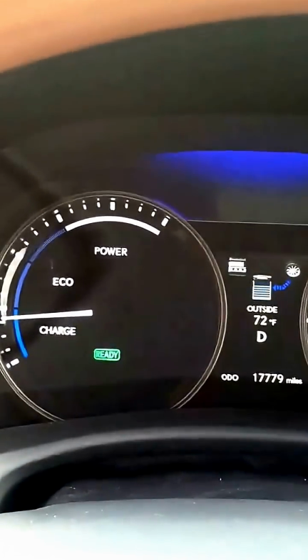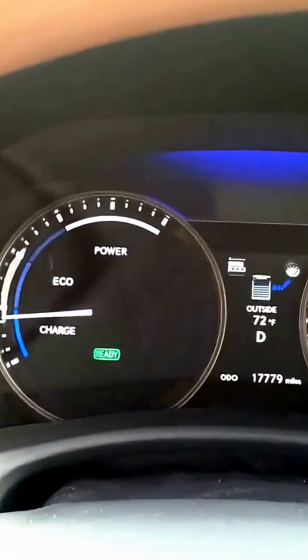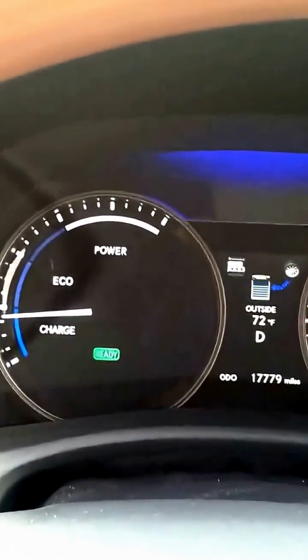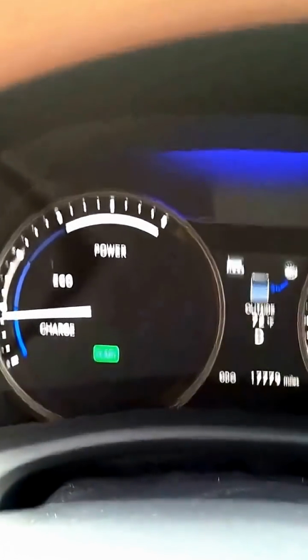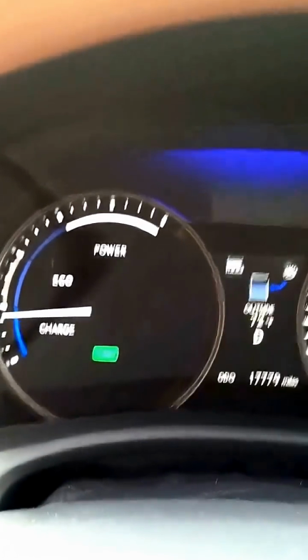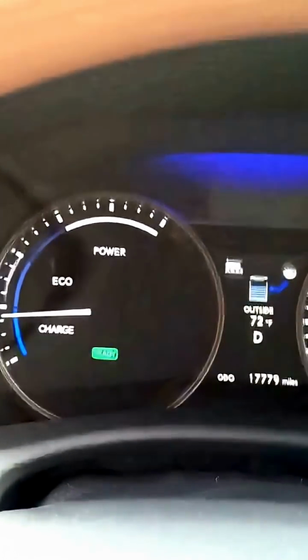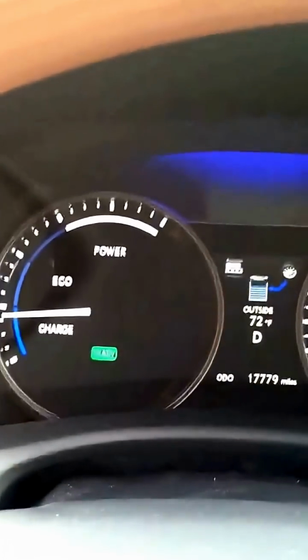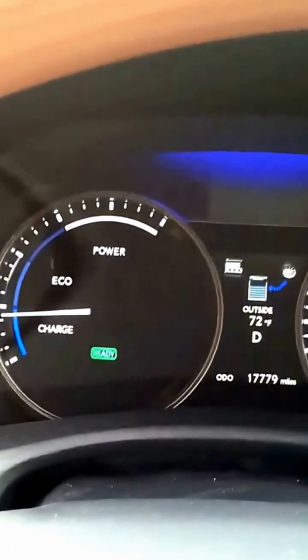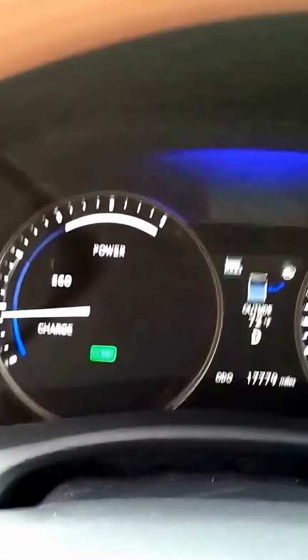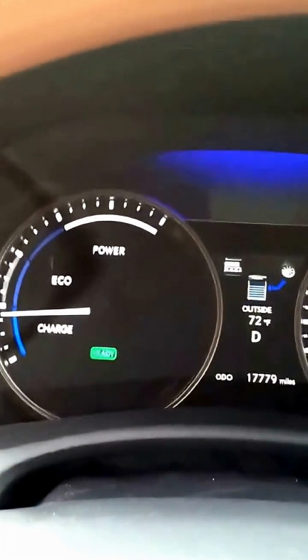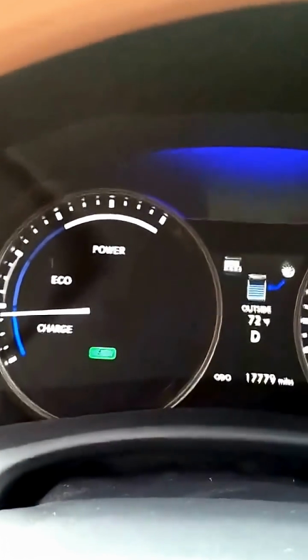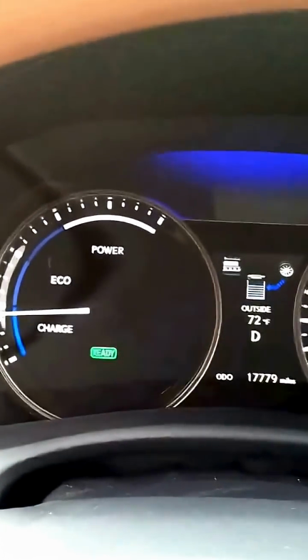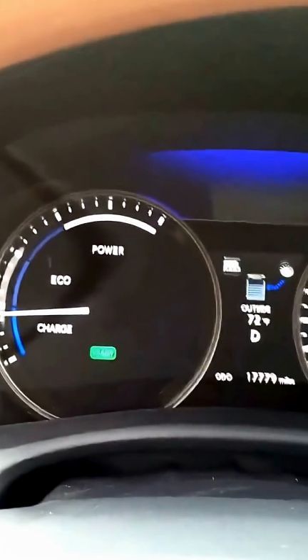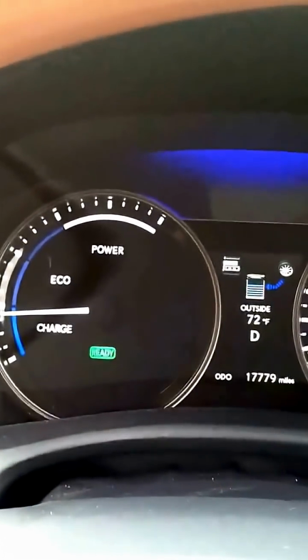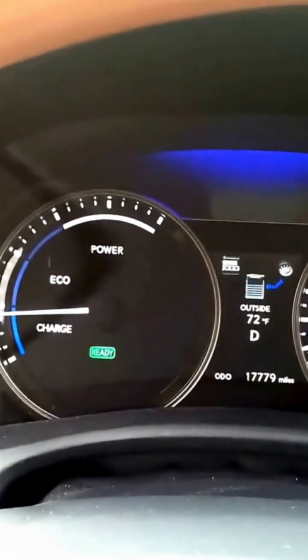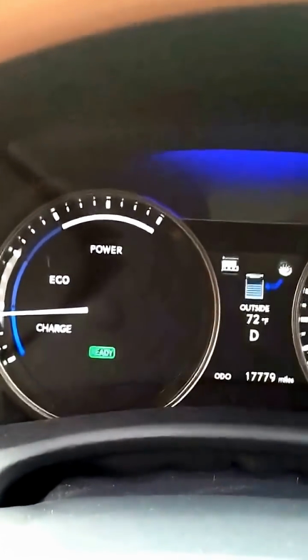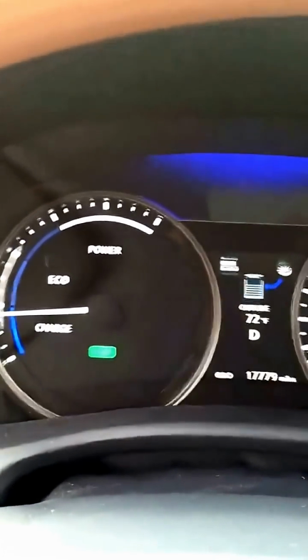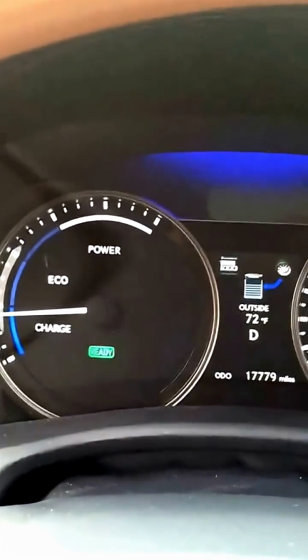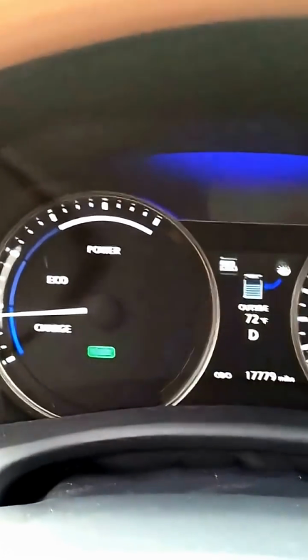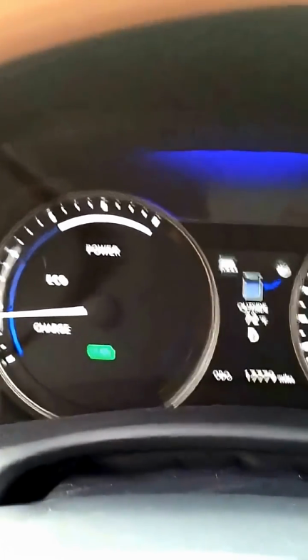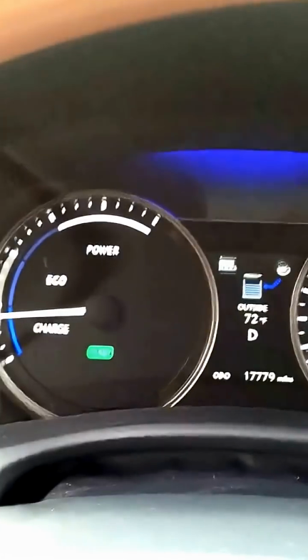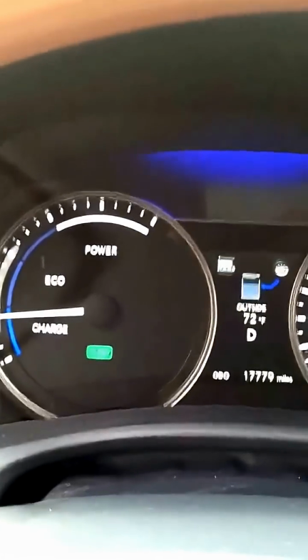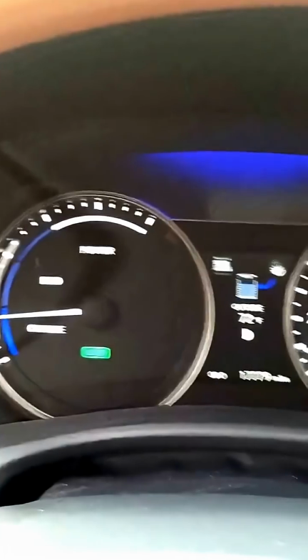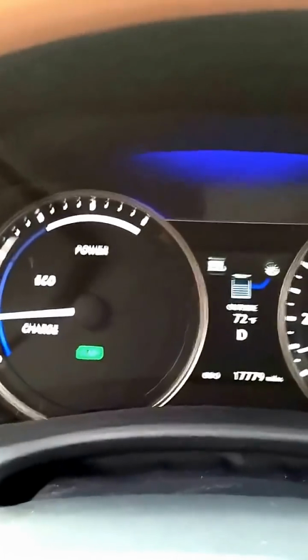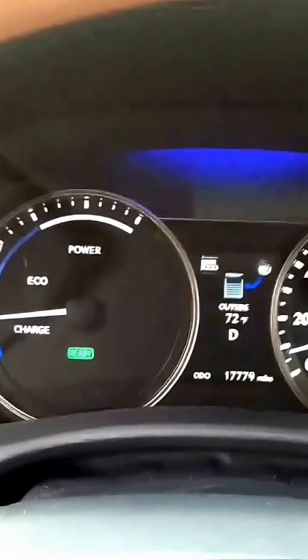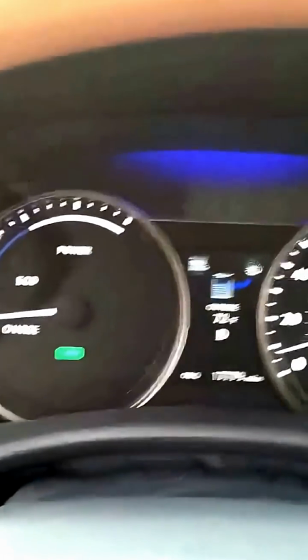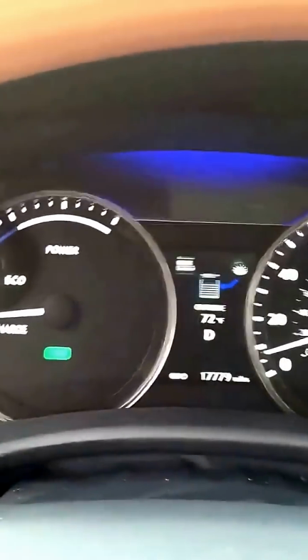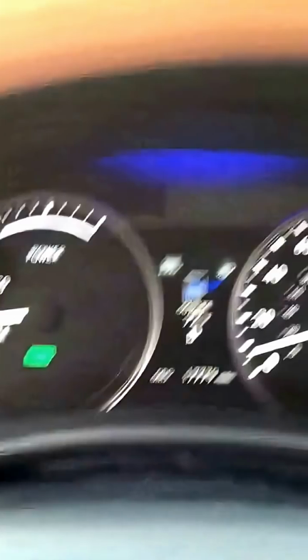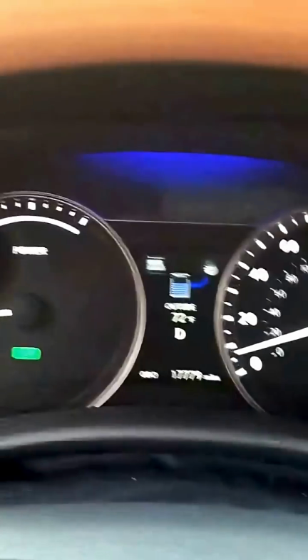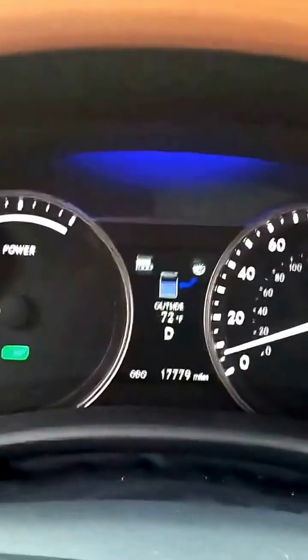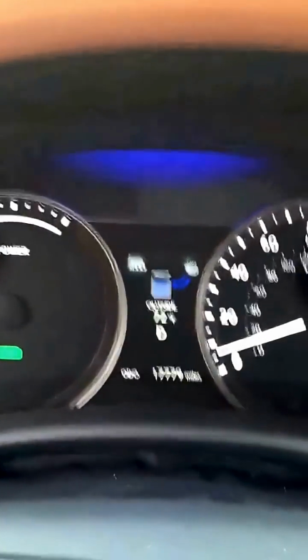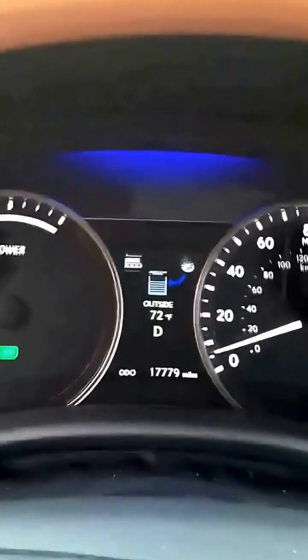Green Living Guy signing out. I'm gonna charge this car some more, driving around.